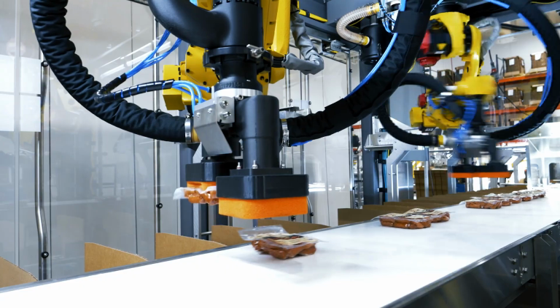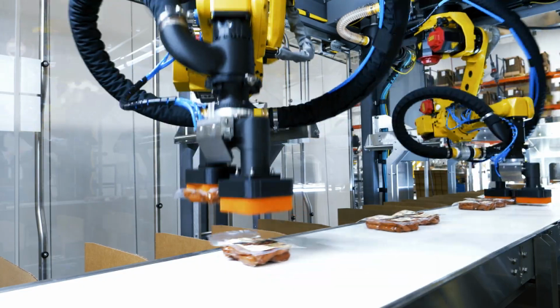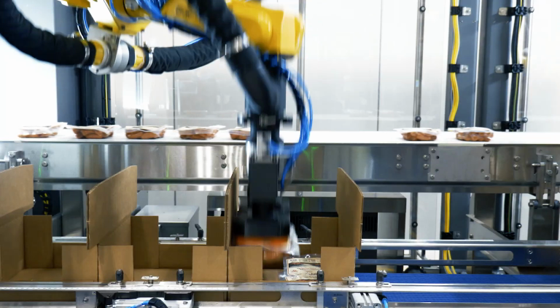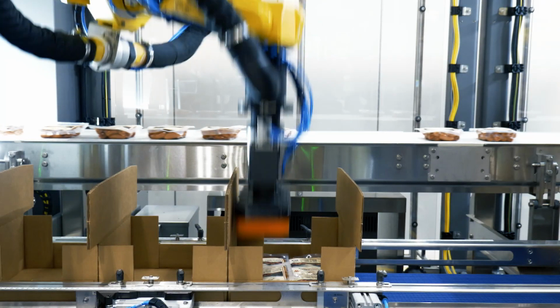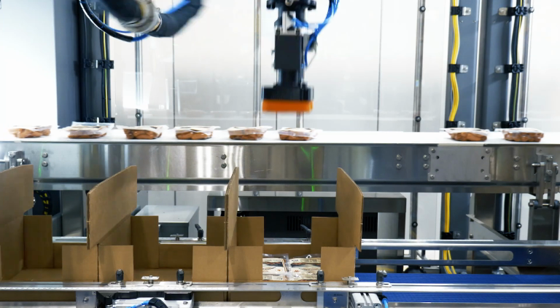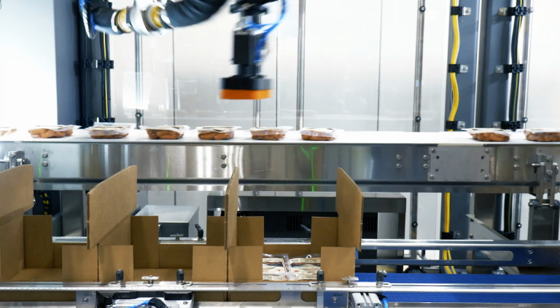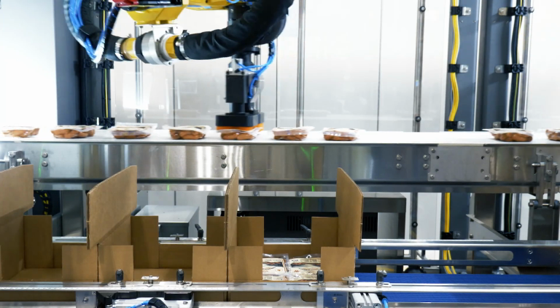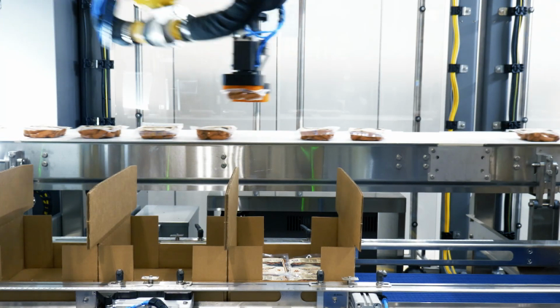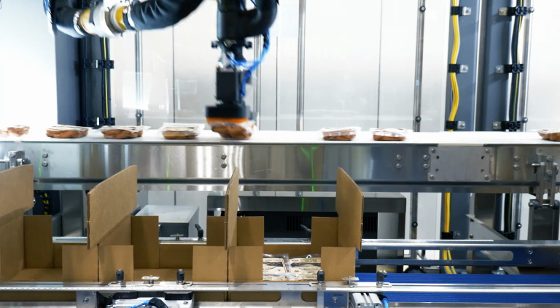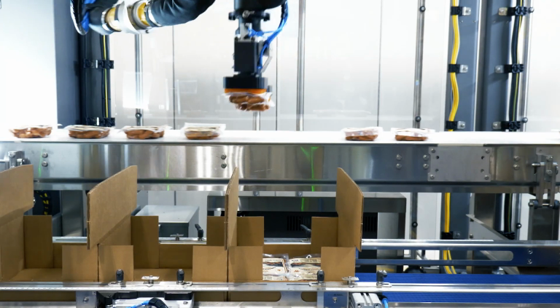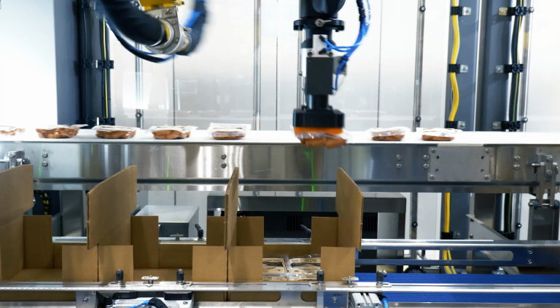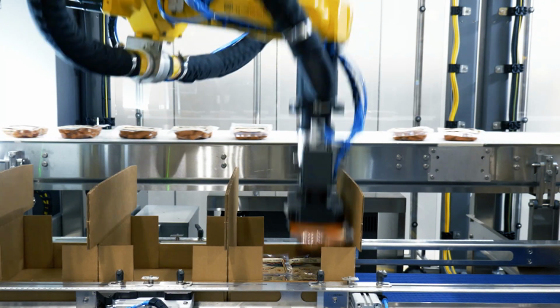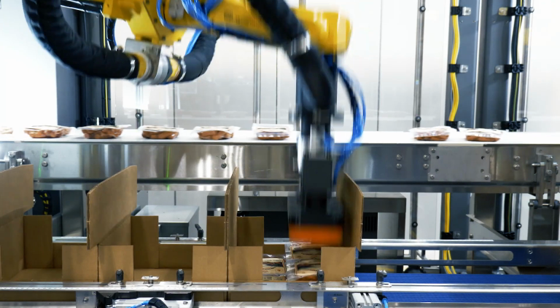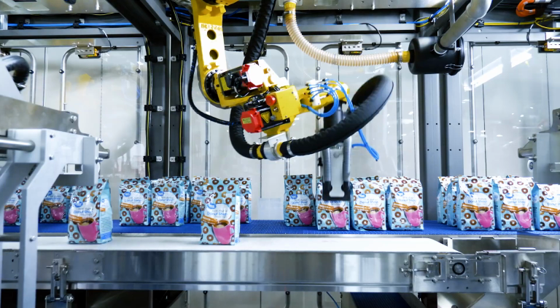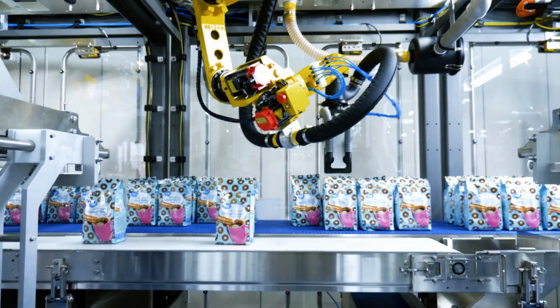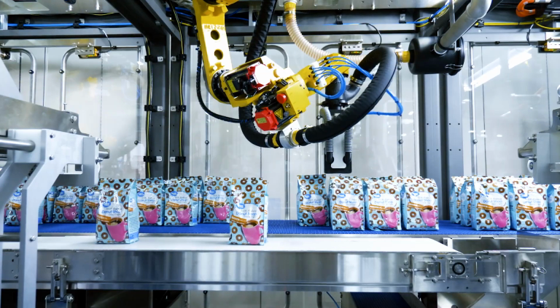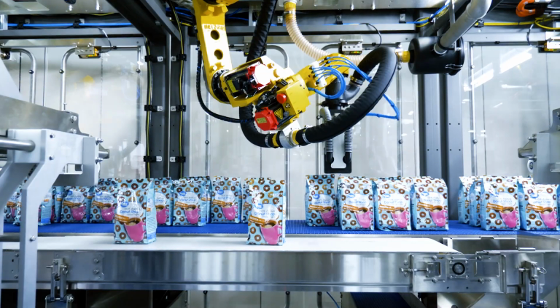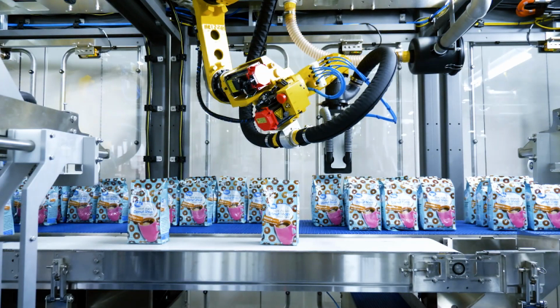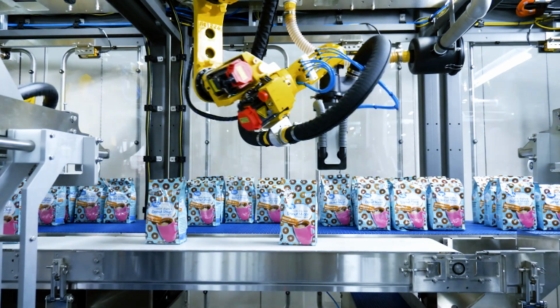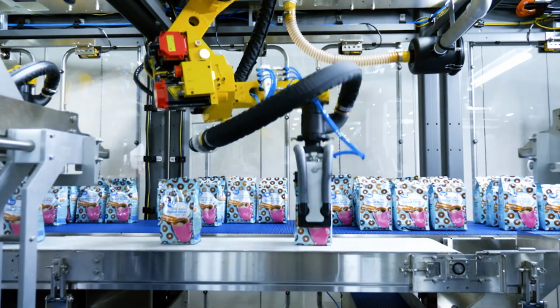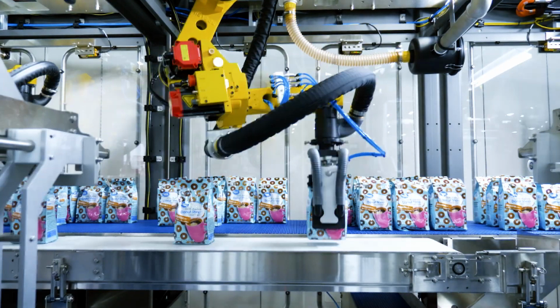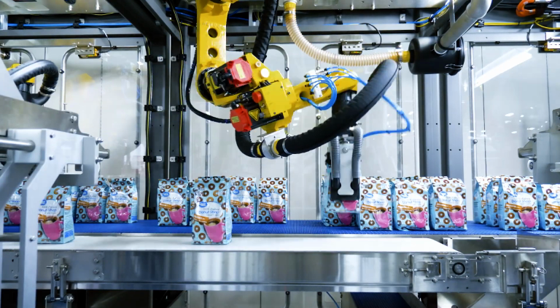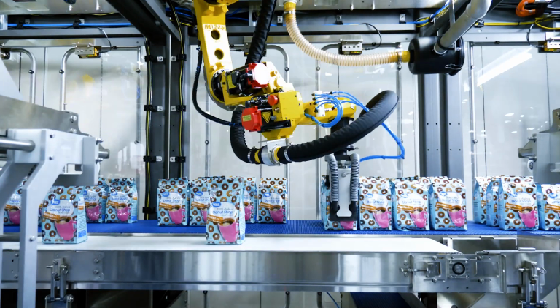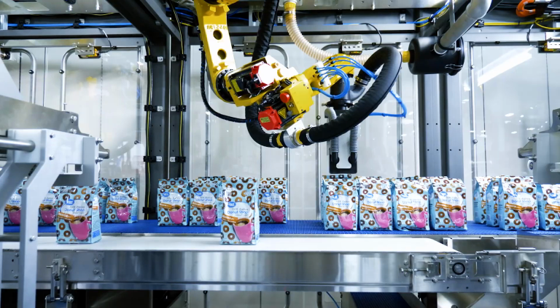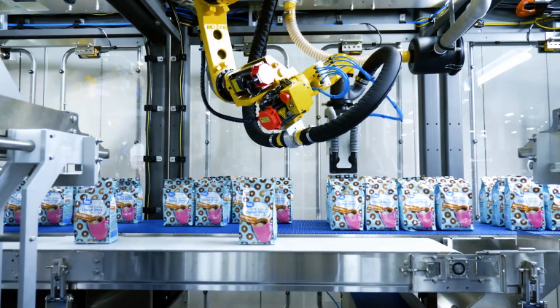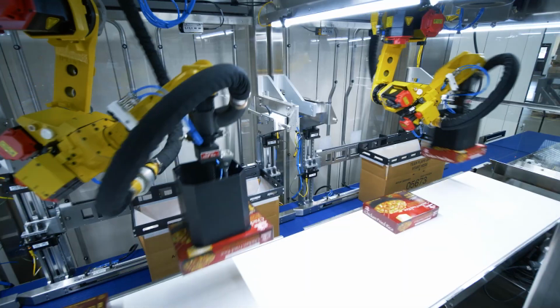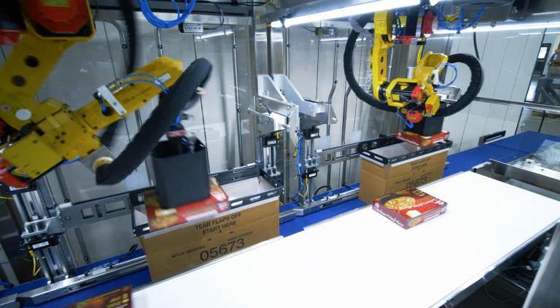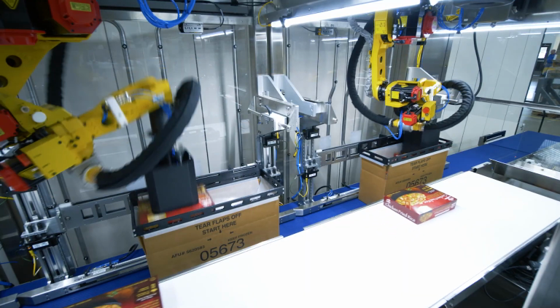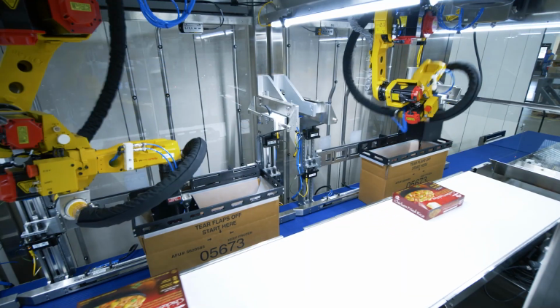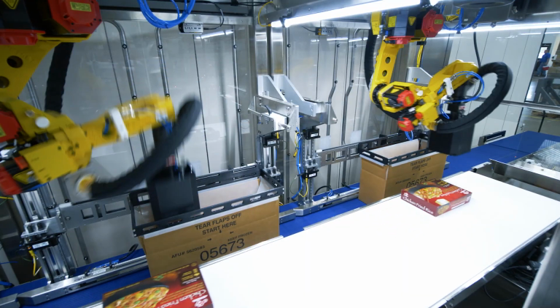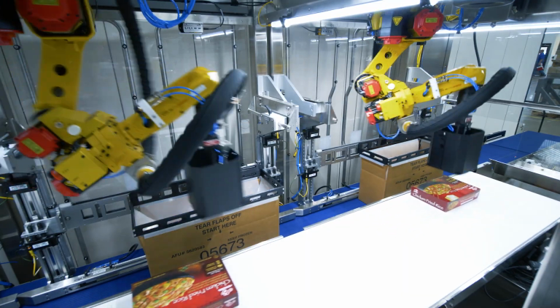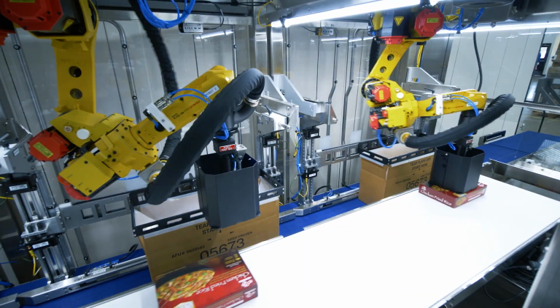With the option to pack products horizontally or vertically, your products will reach their destination safely and make a lasting impression on the shelf.